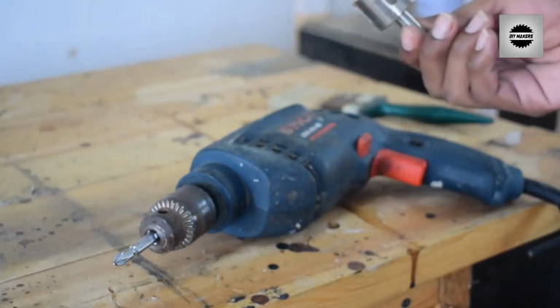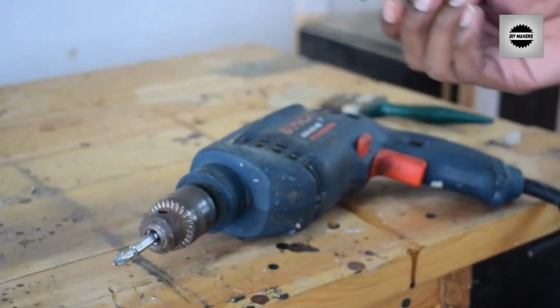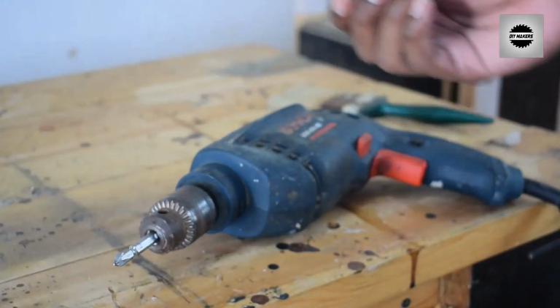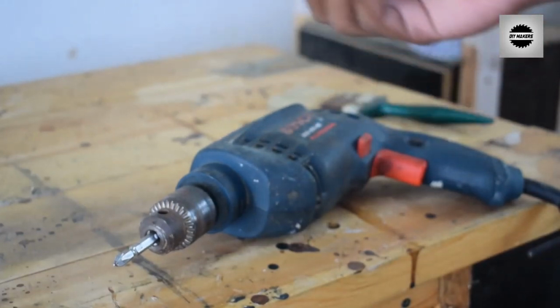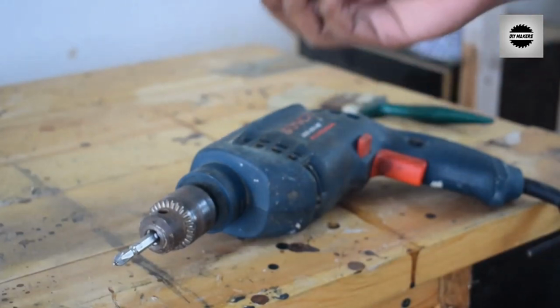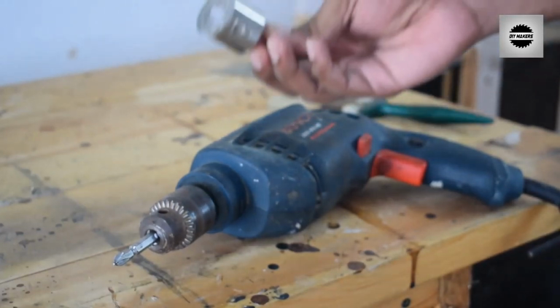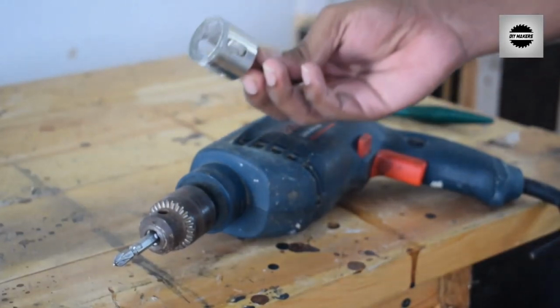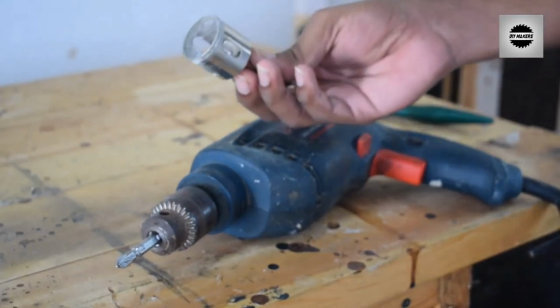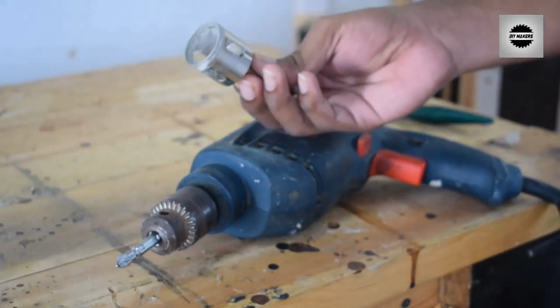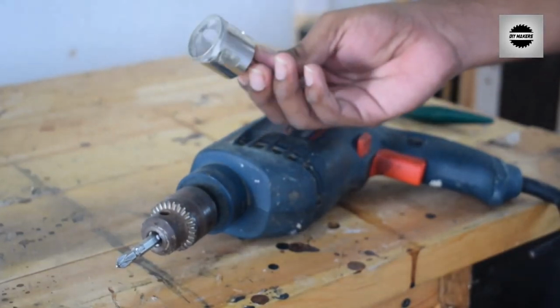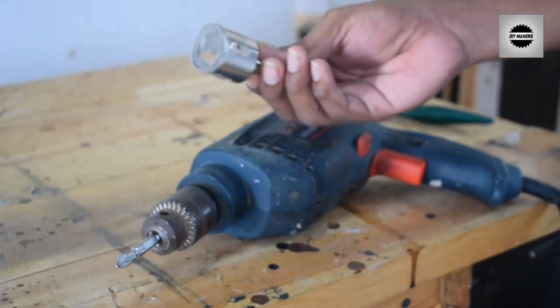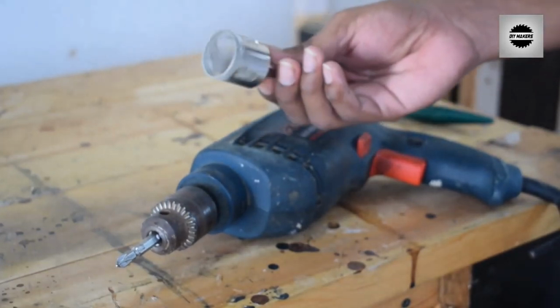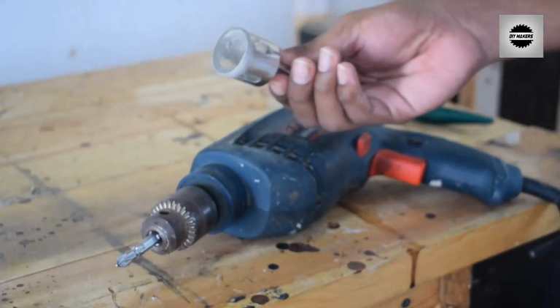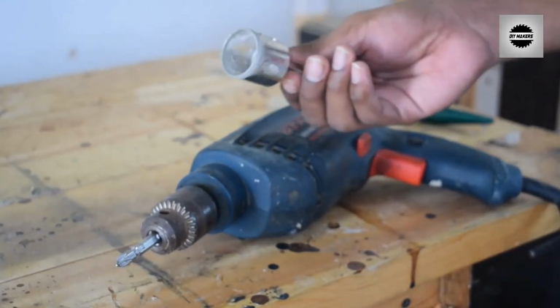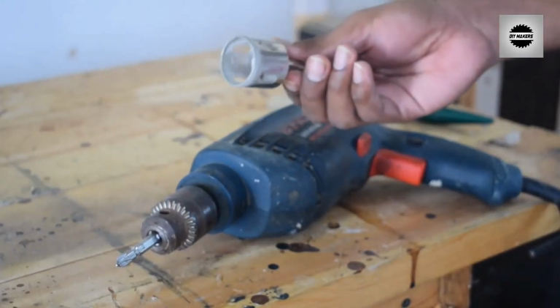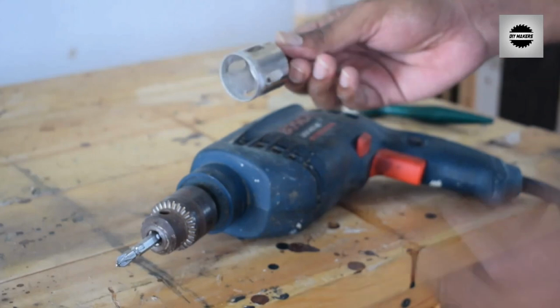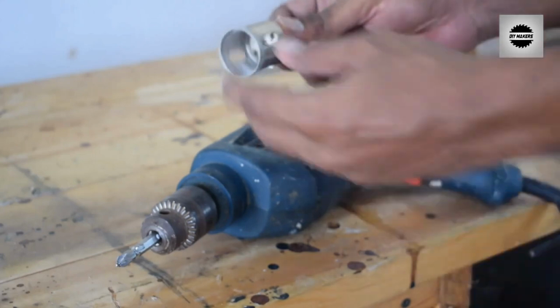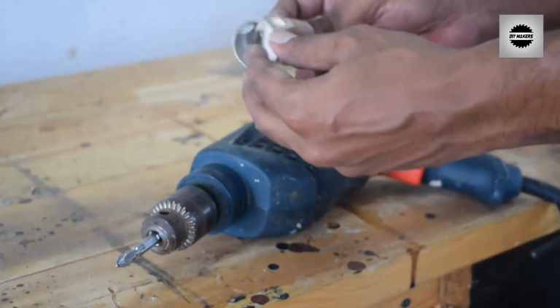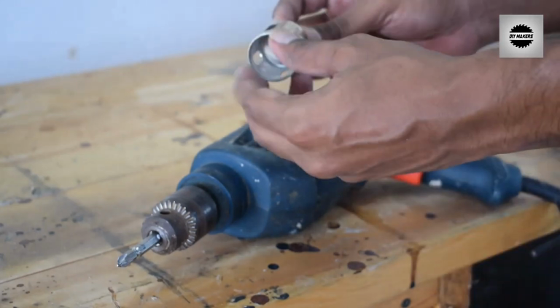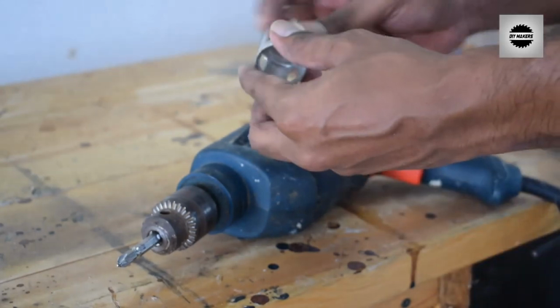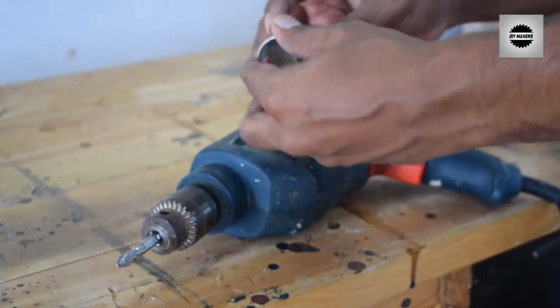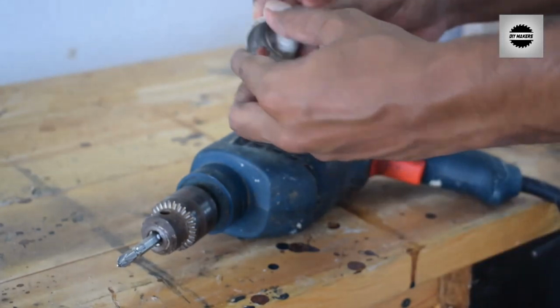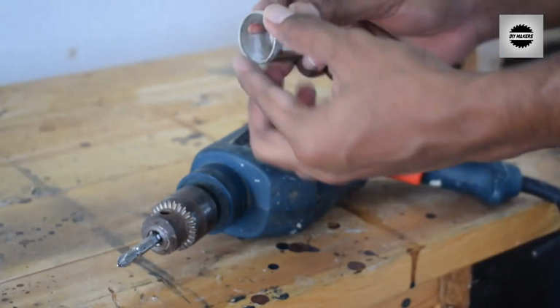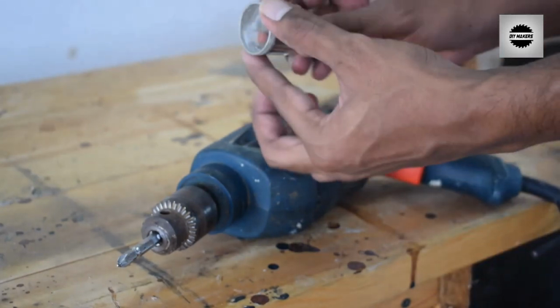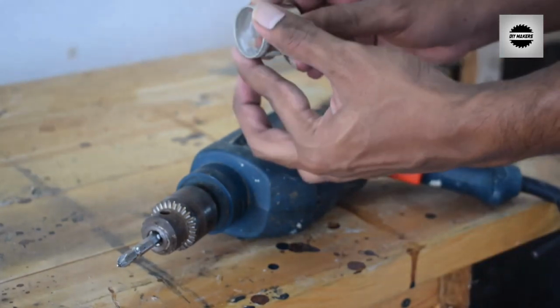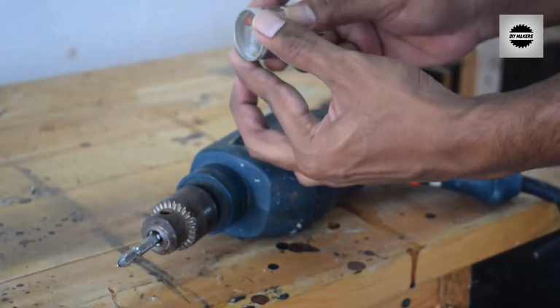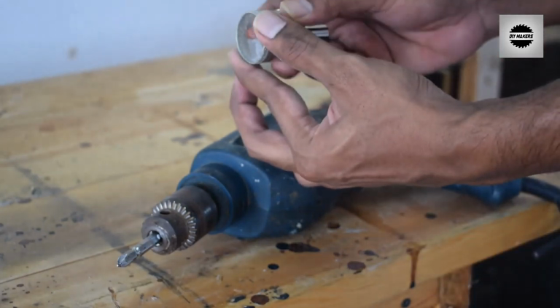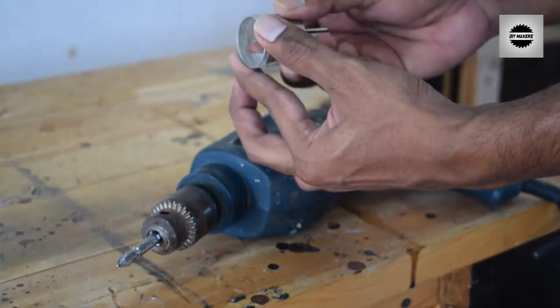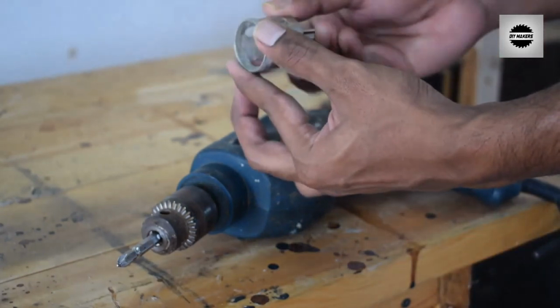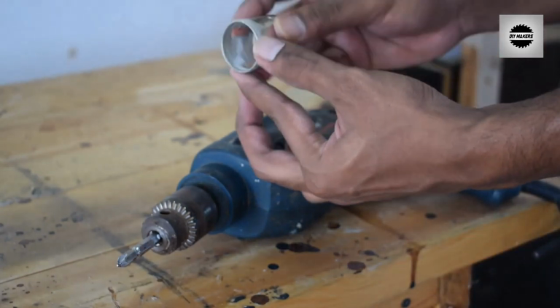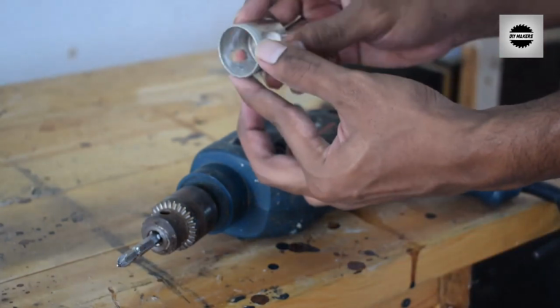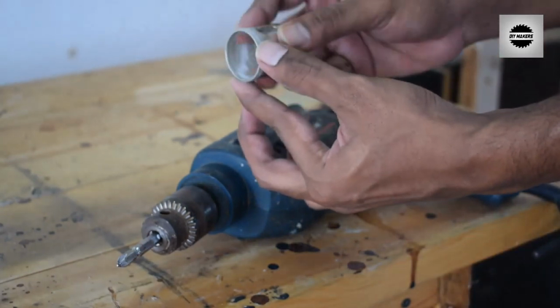In this video, we will learn how to drill aquarium glass and how to set the tank nipples.